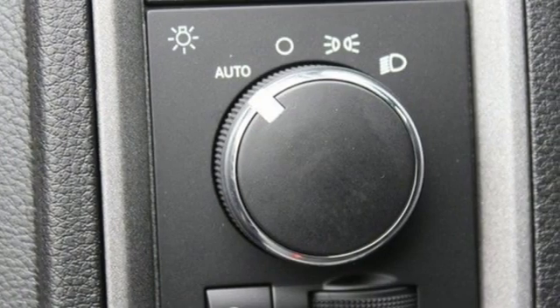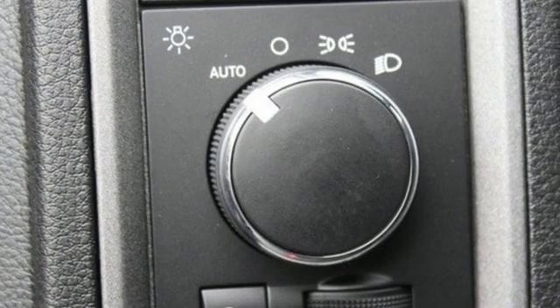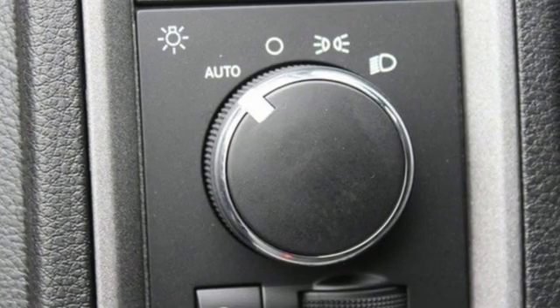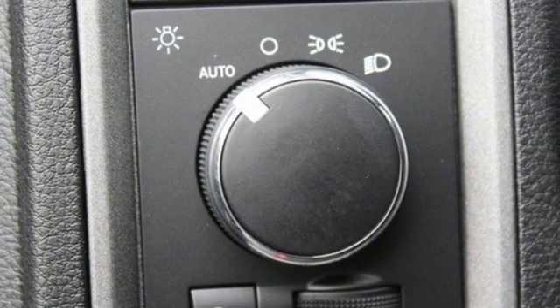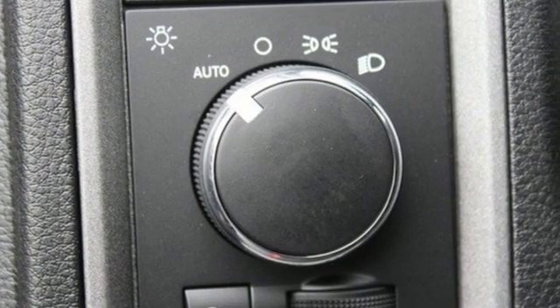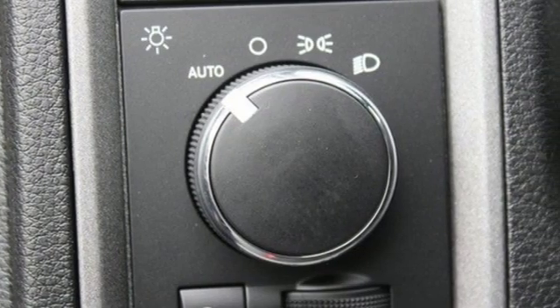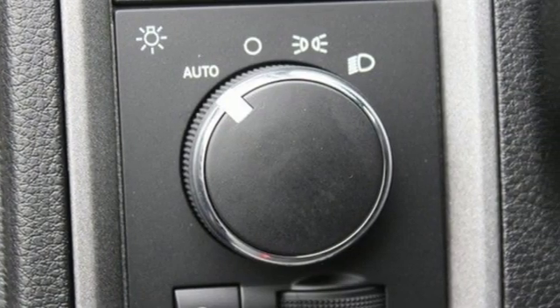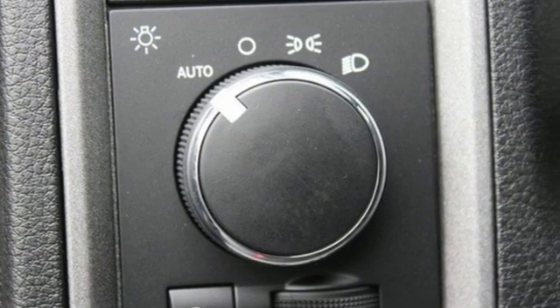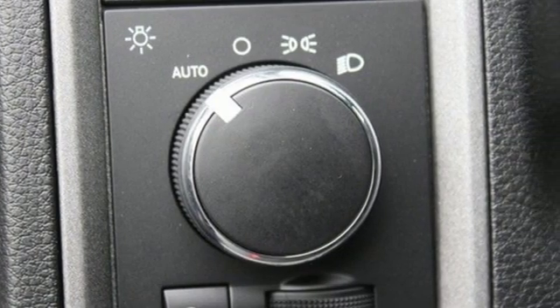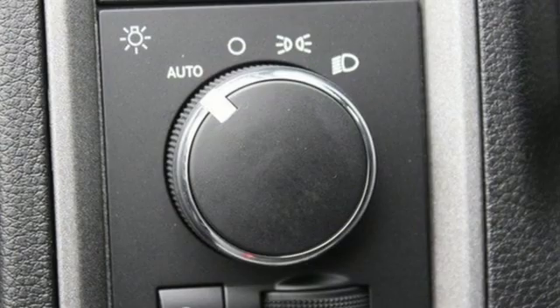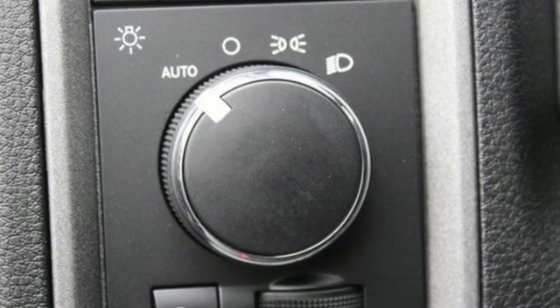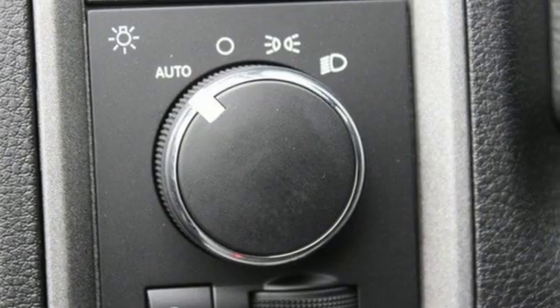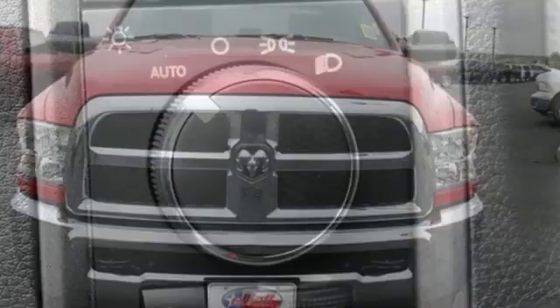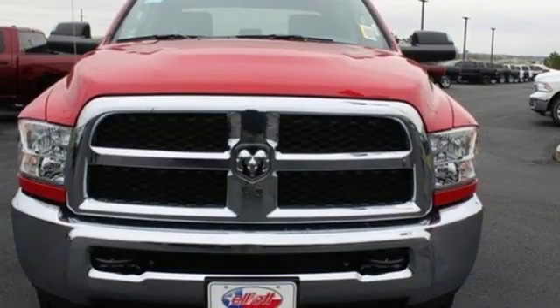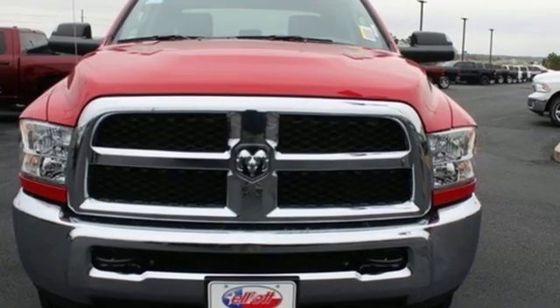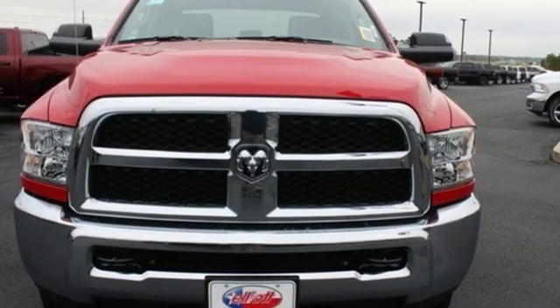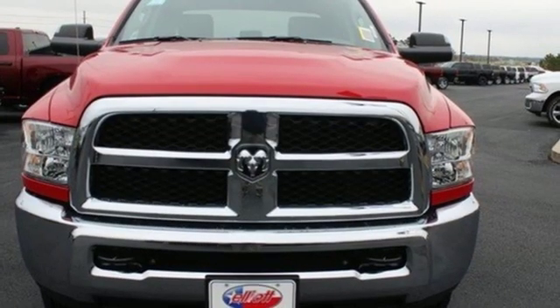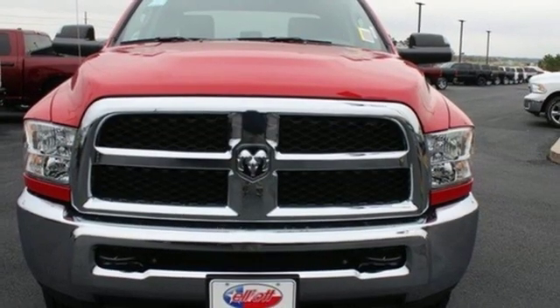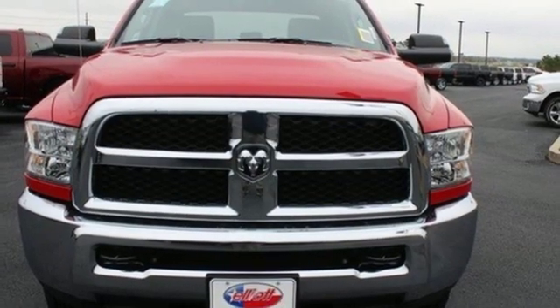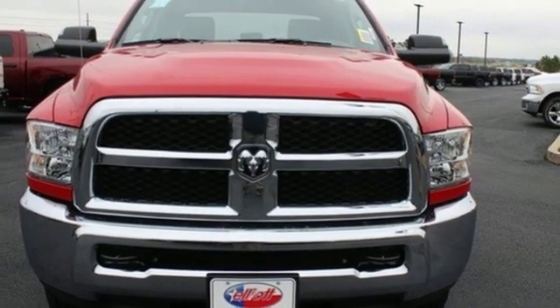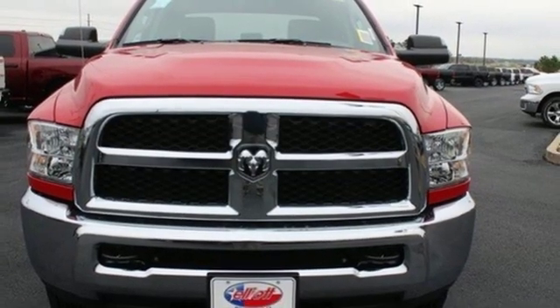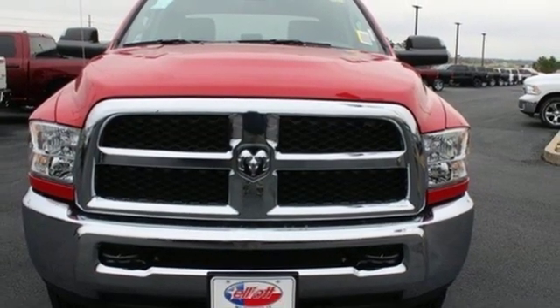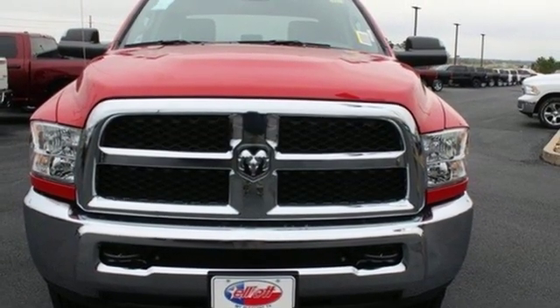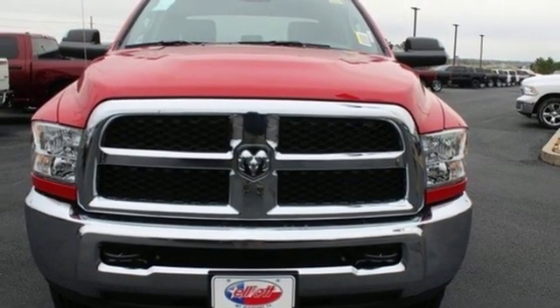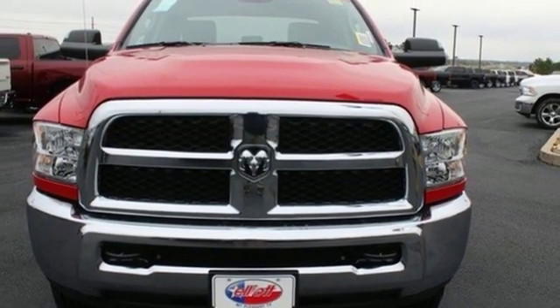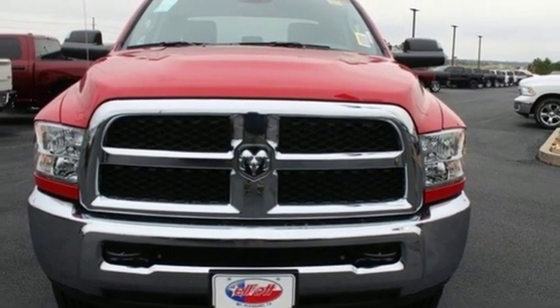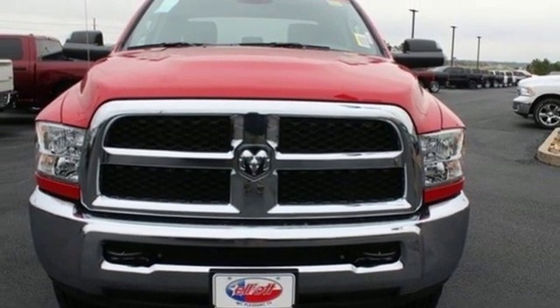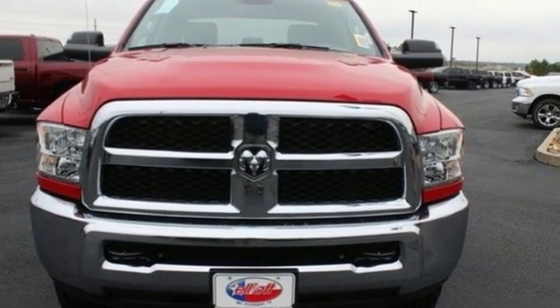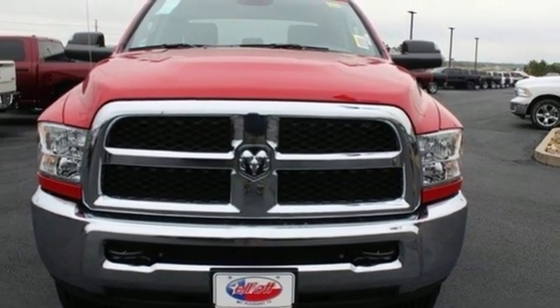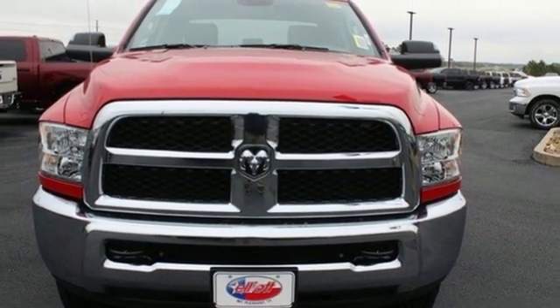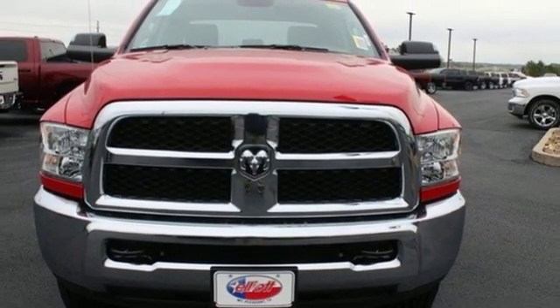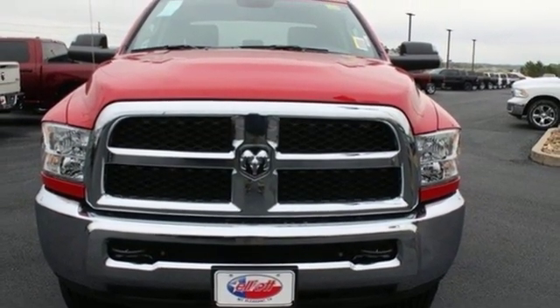When you need to grab life by the horns, you need a RAM. You need to drive it to believe it. See it for yourself today.